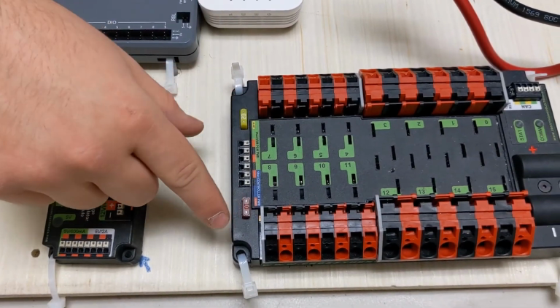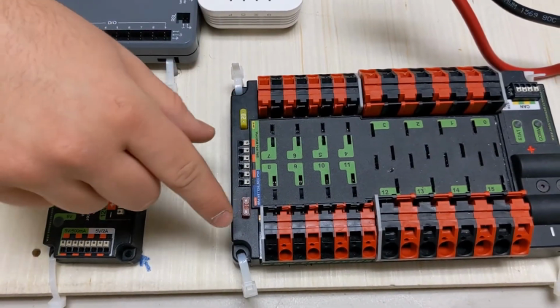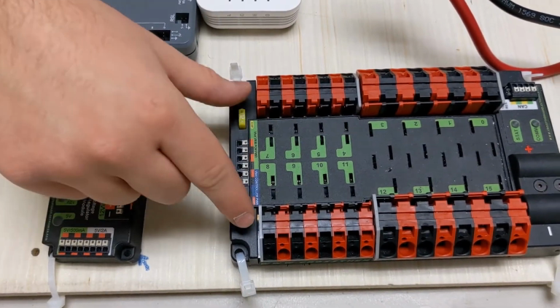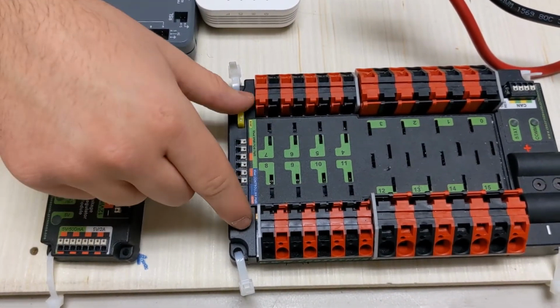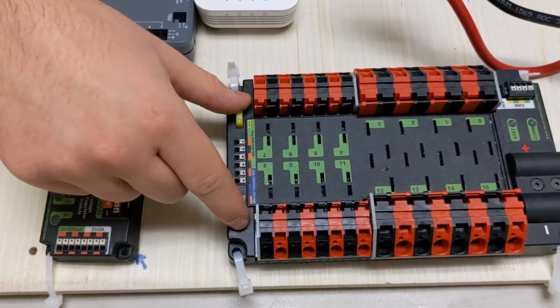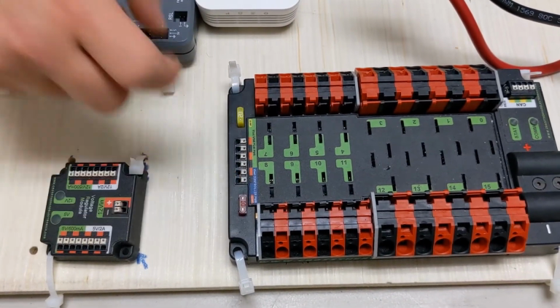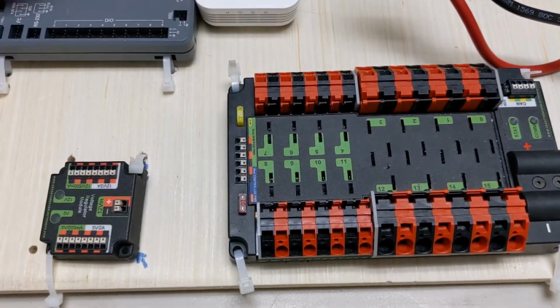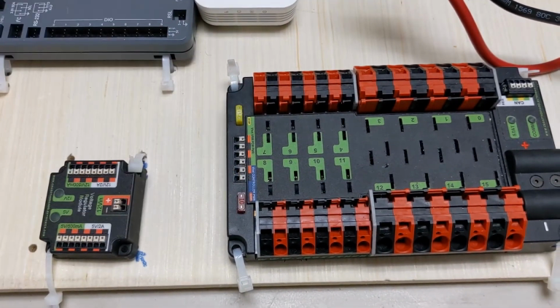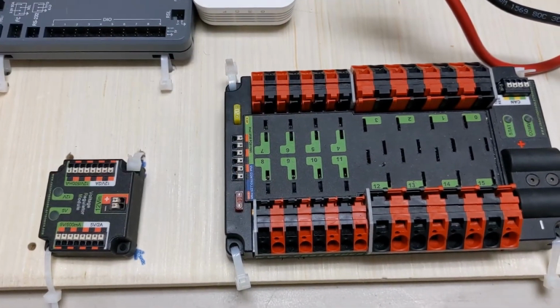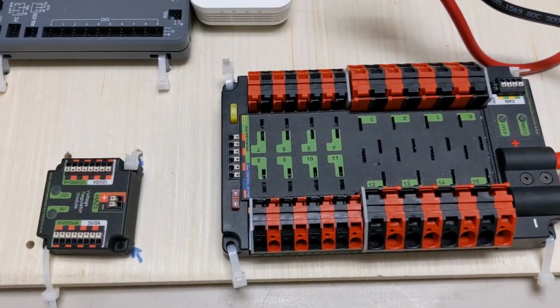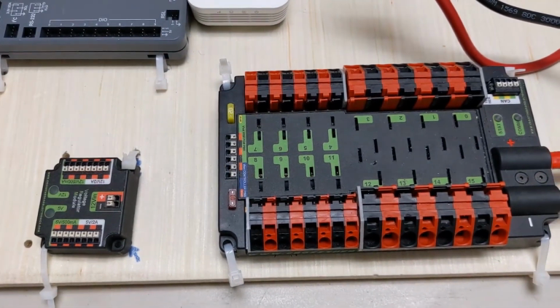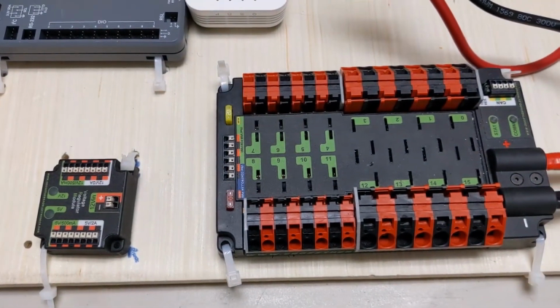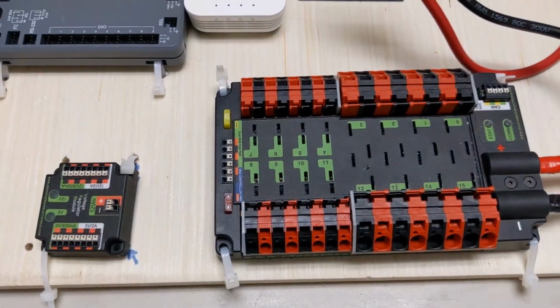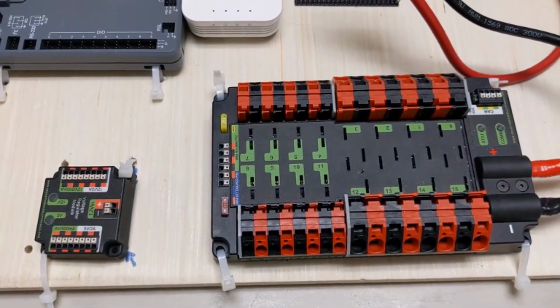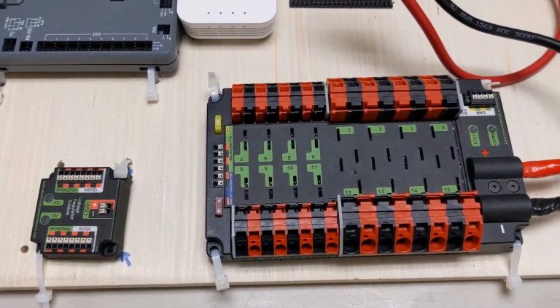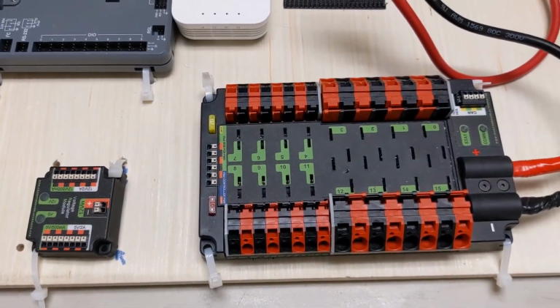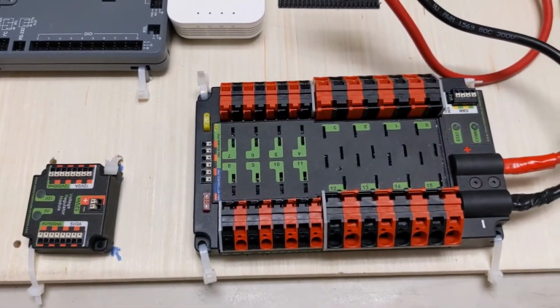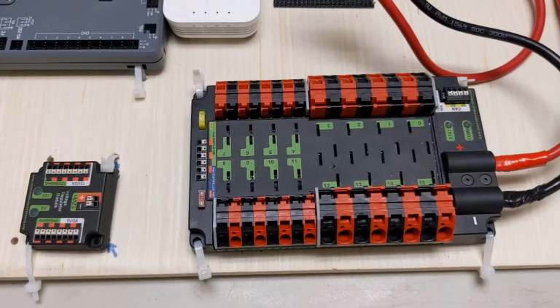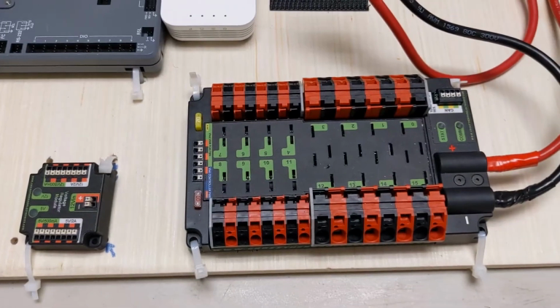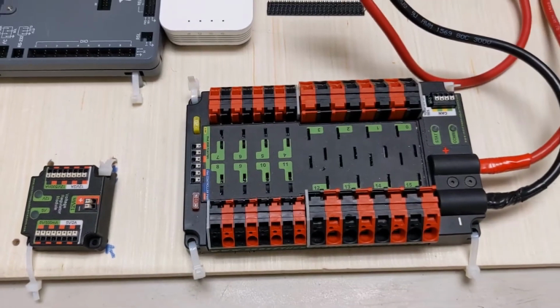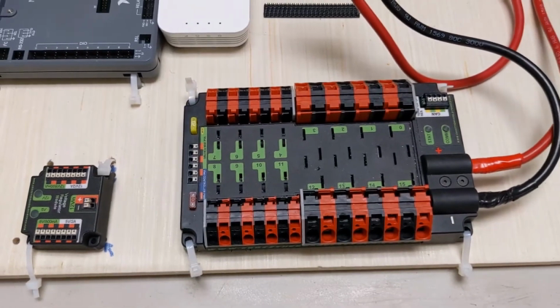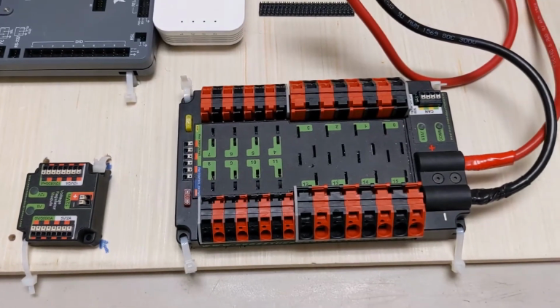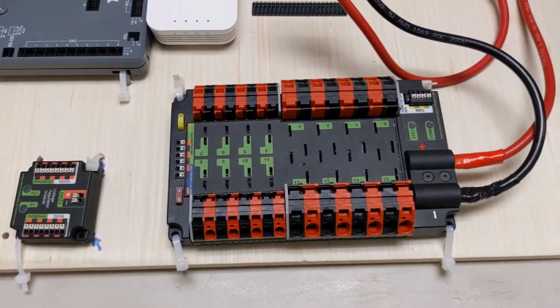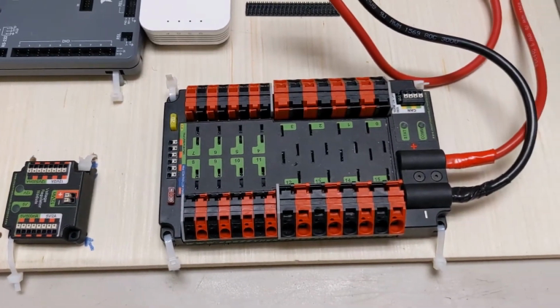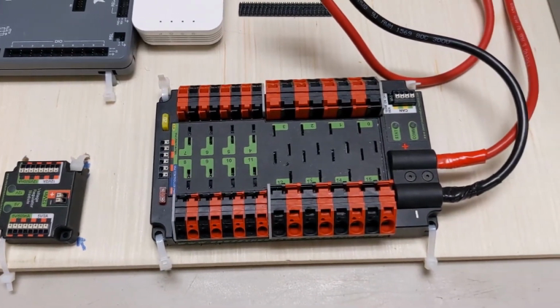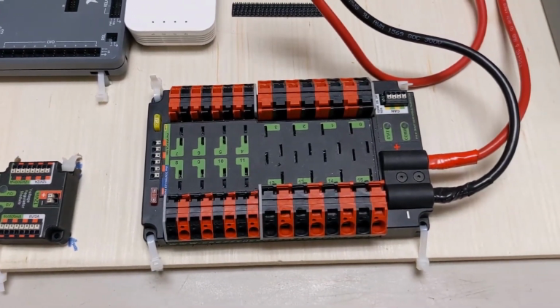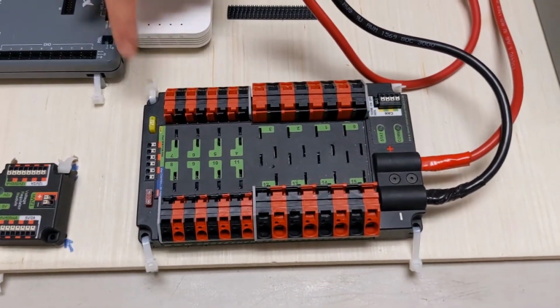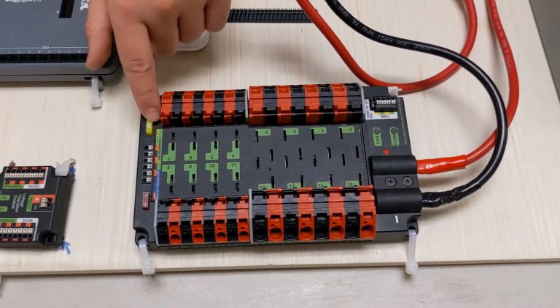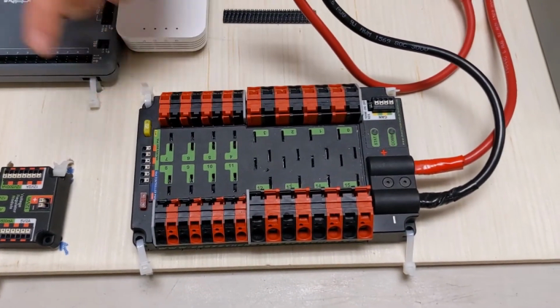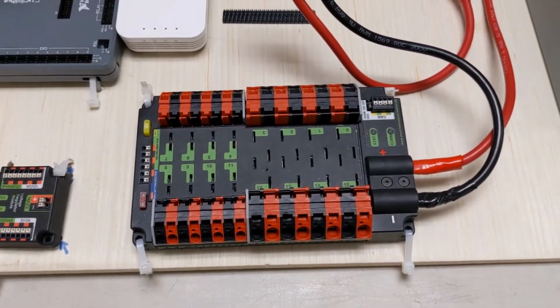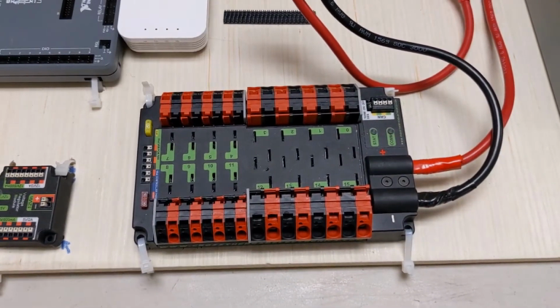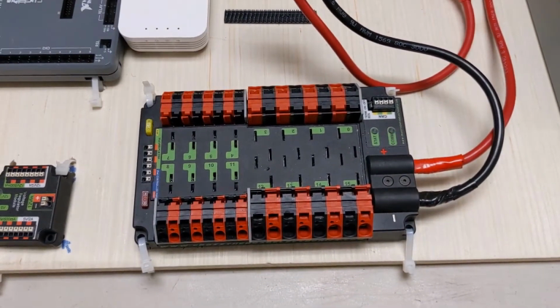Never short your fuses — they're there to protect your robot, and these are just regular car fuses.